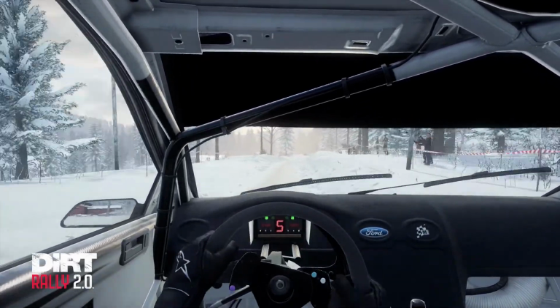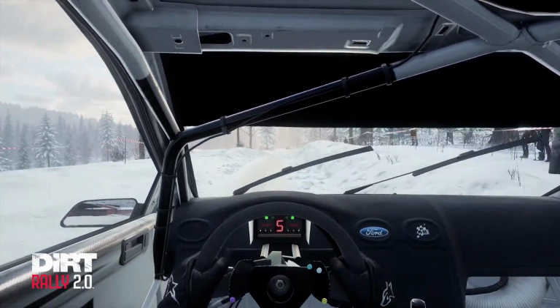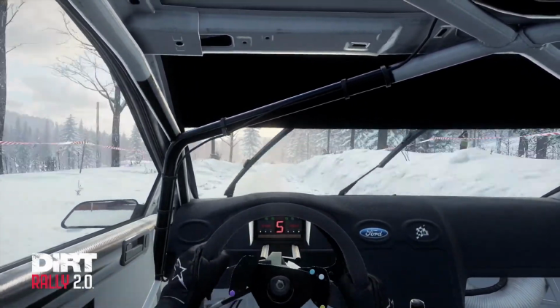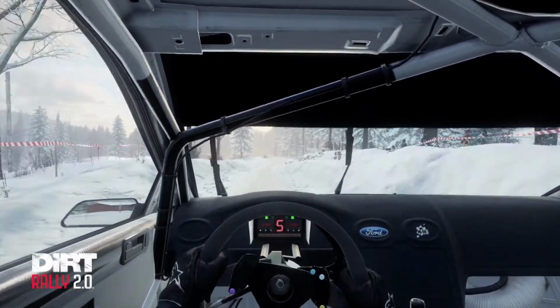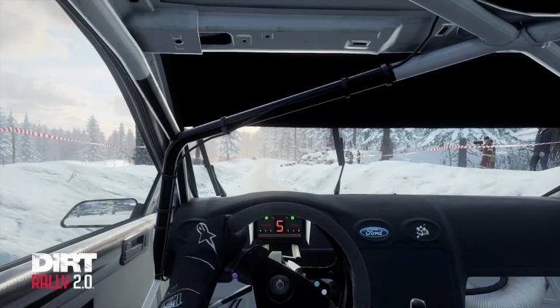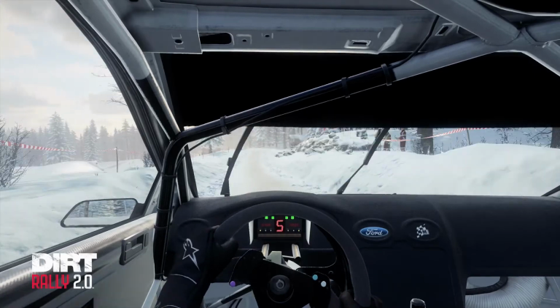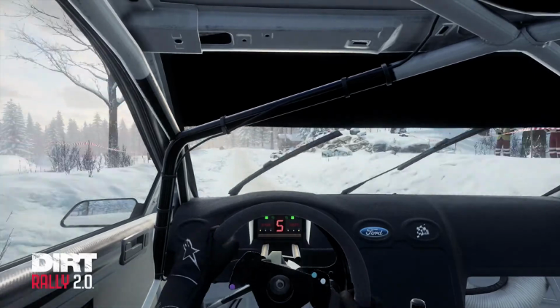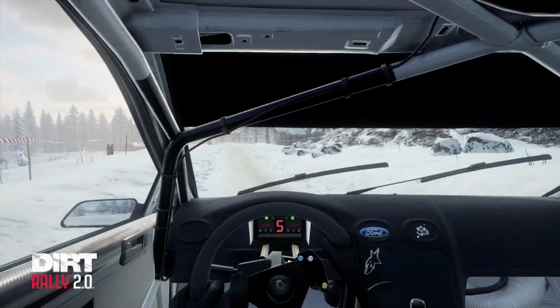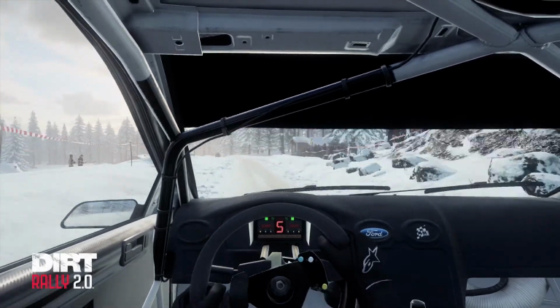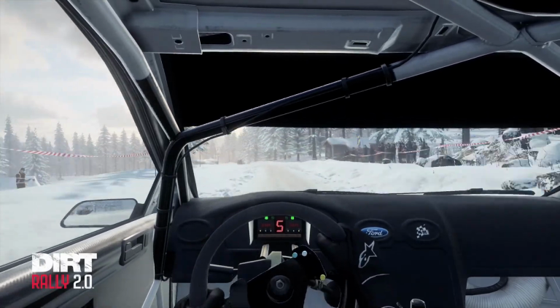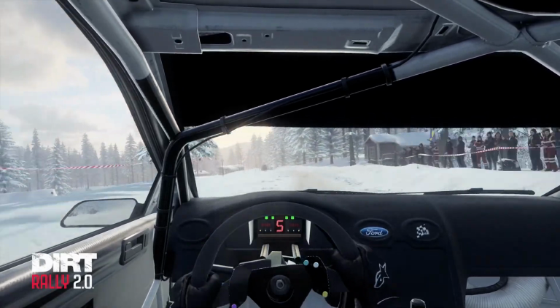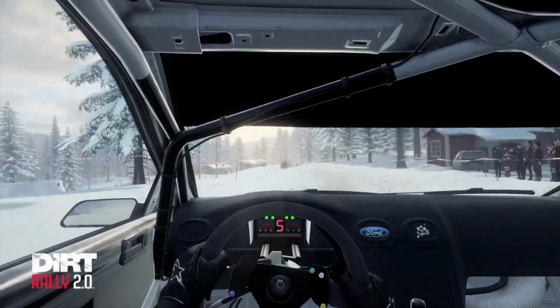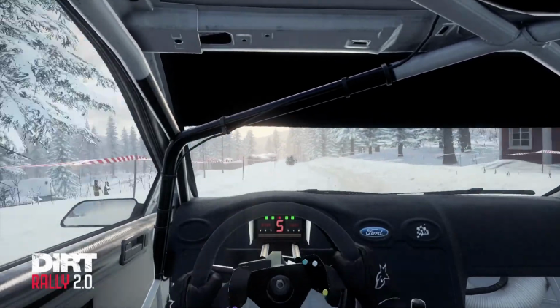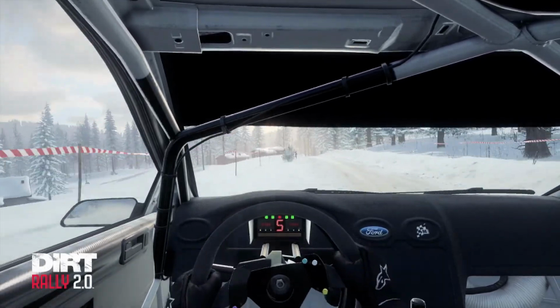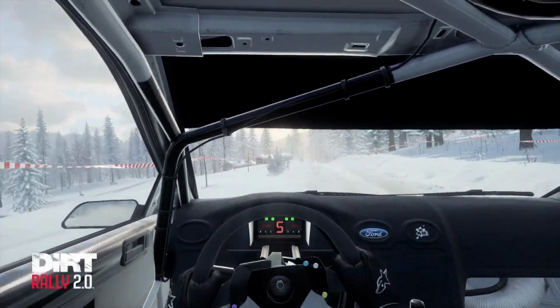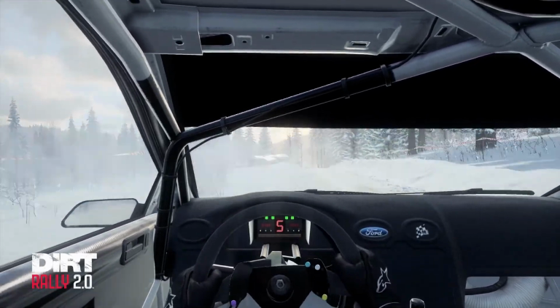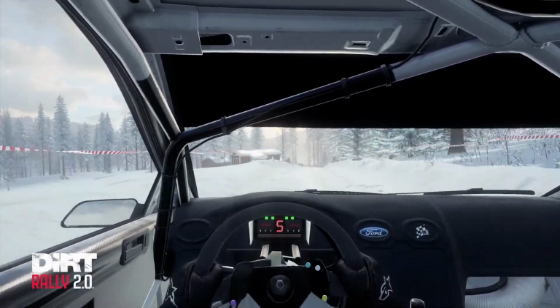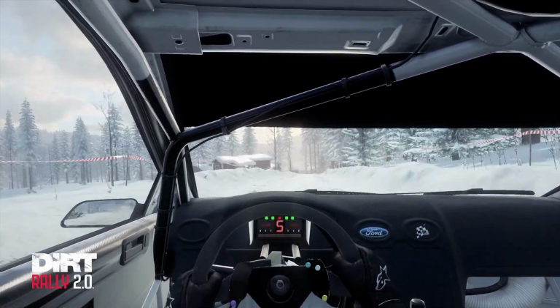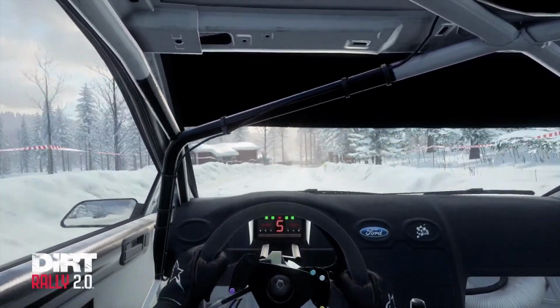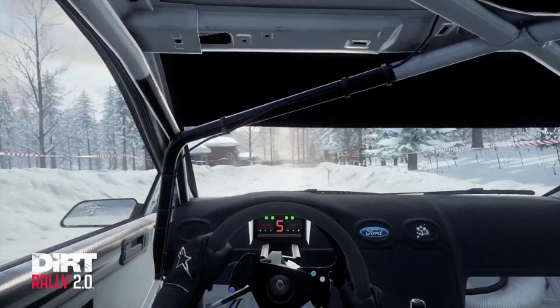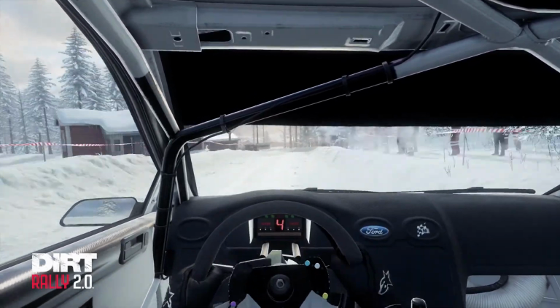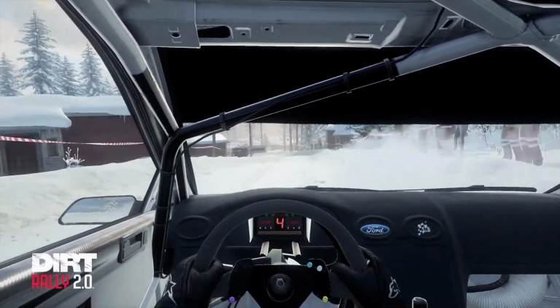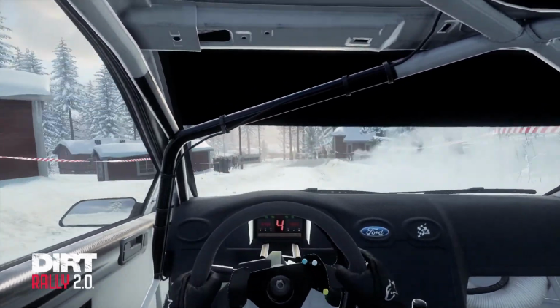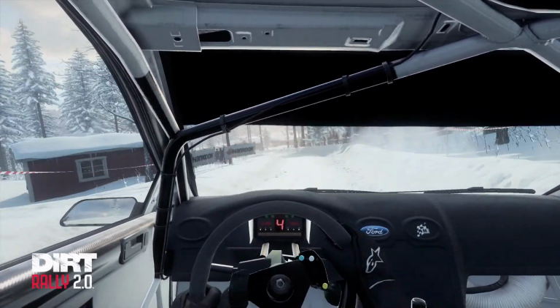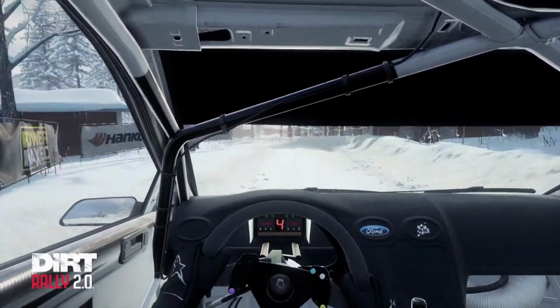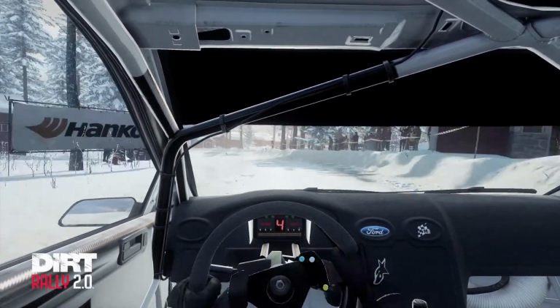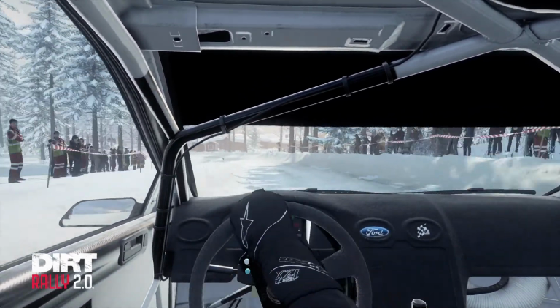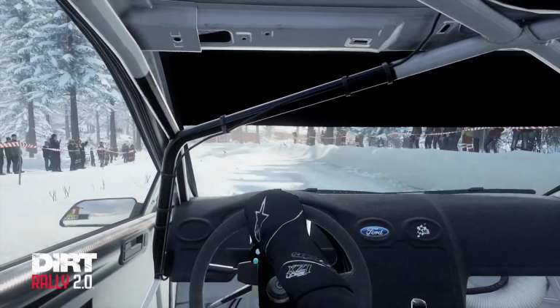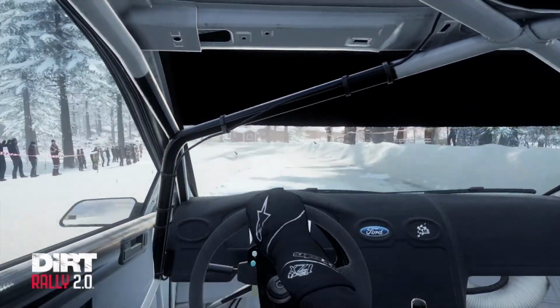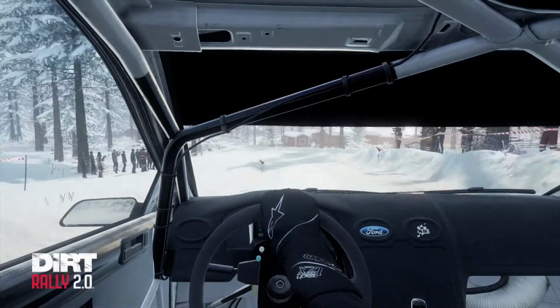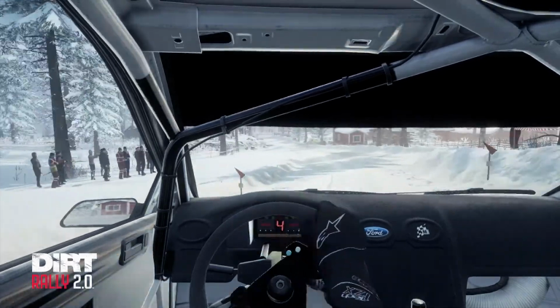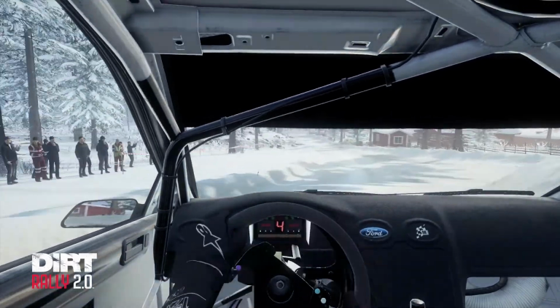4 left, very long. Past junction, caution. 60, 30, turn. 2 left over 30.